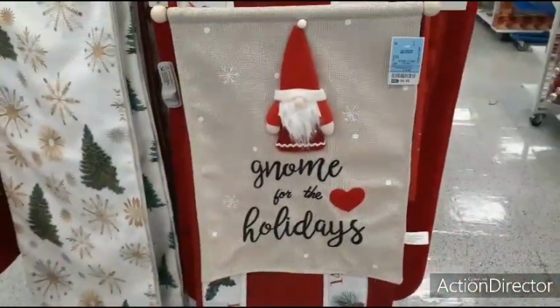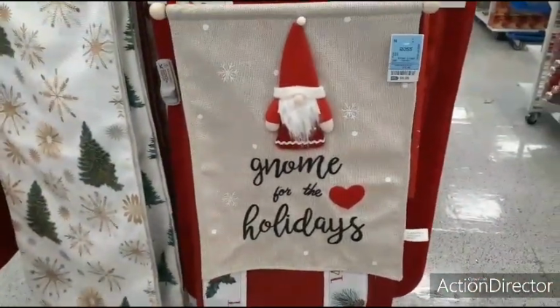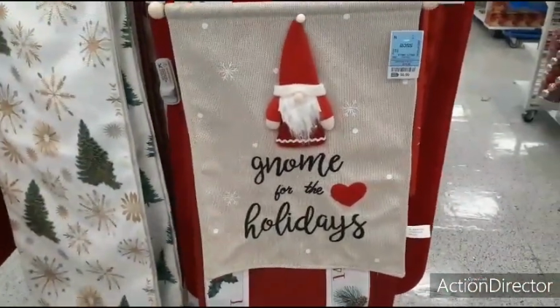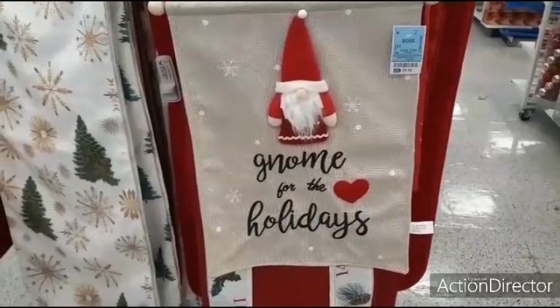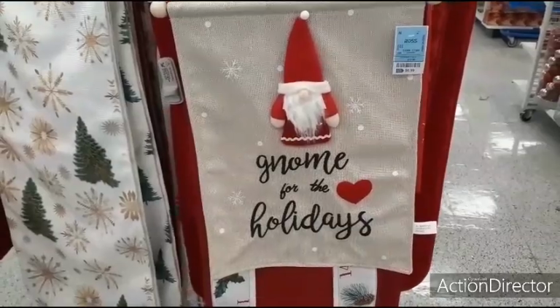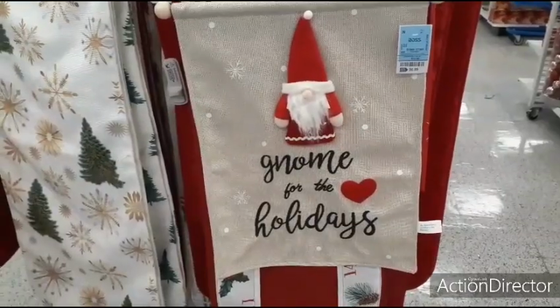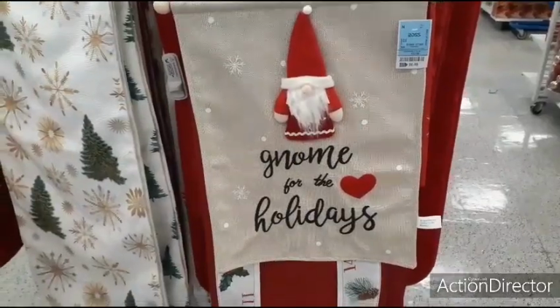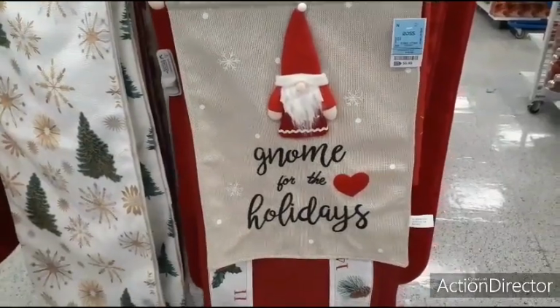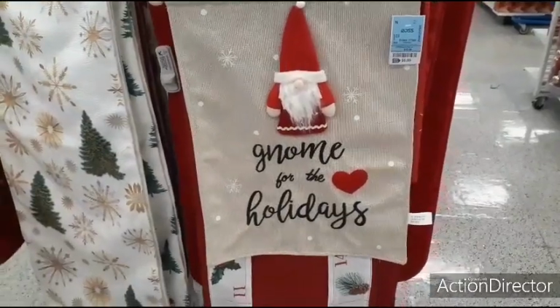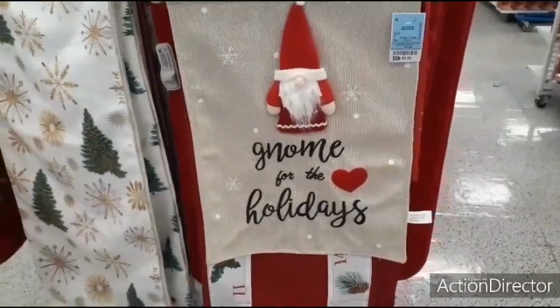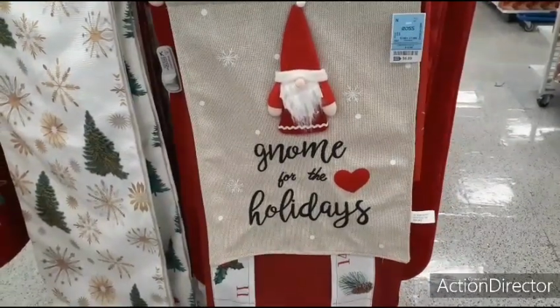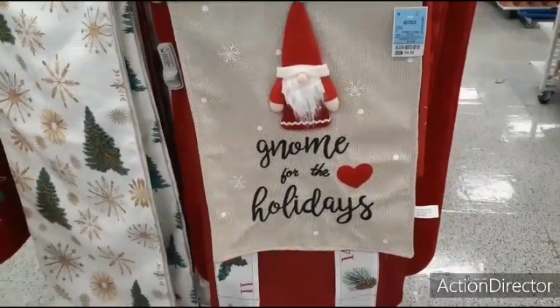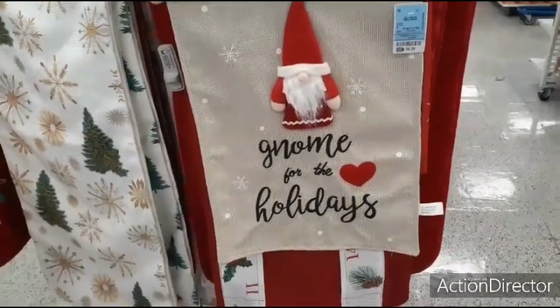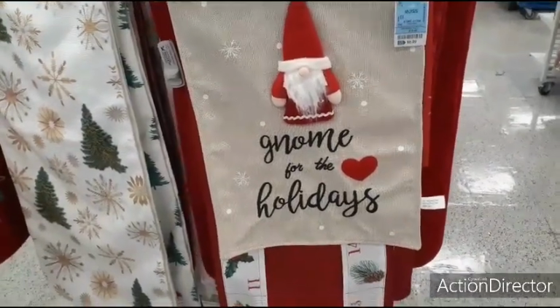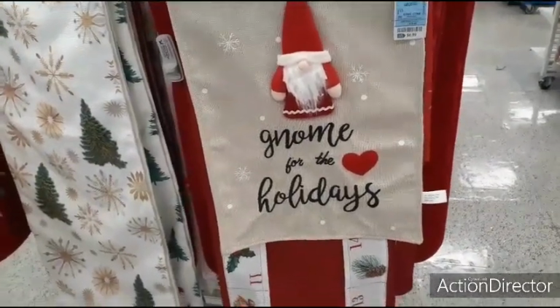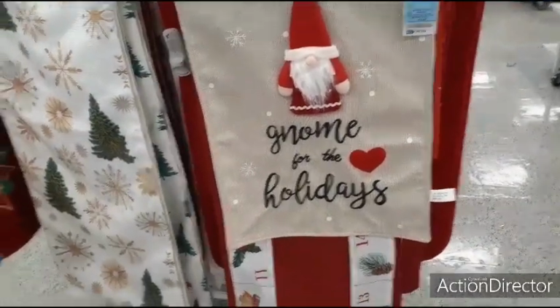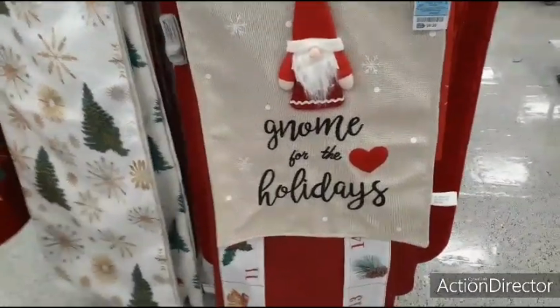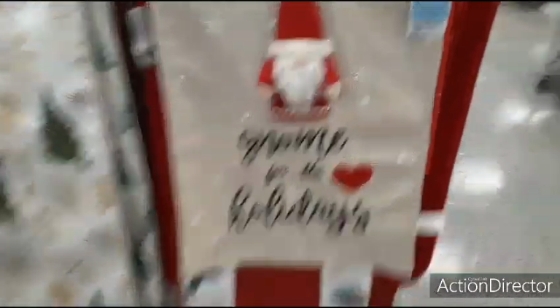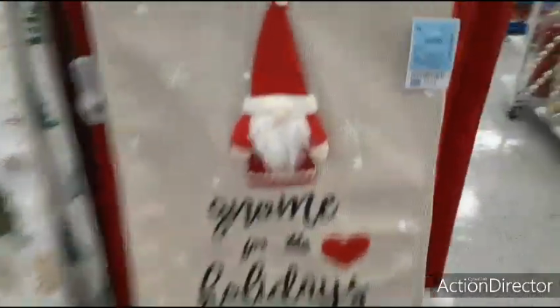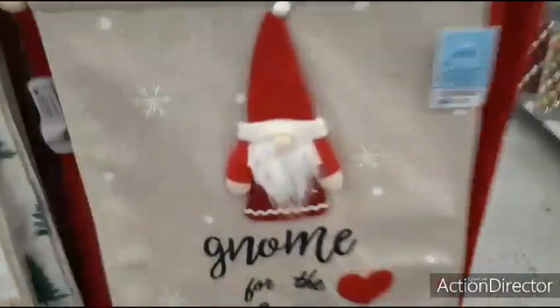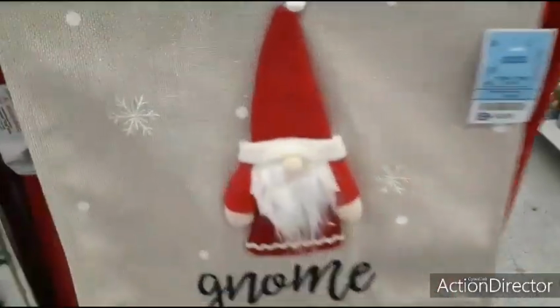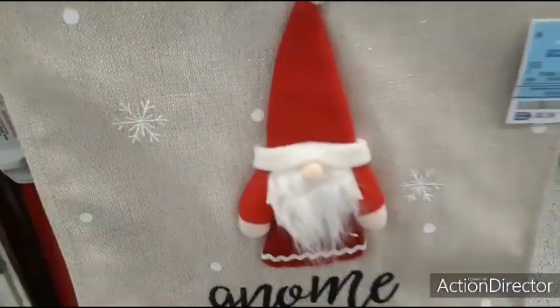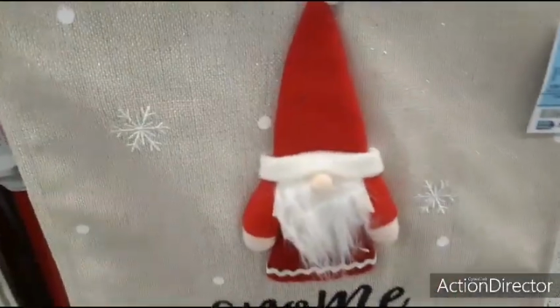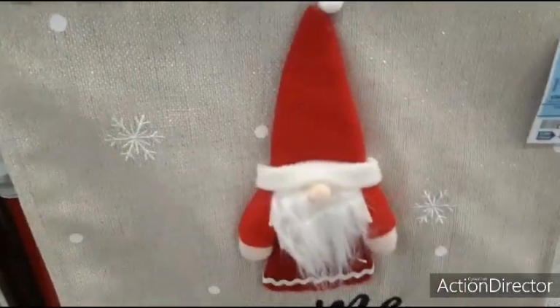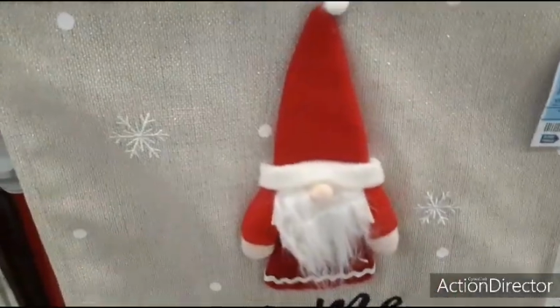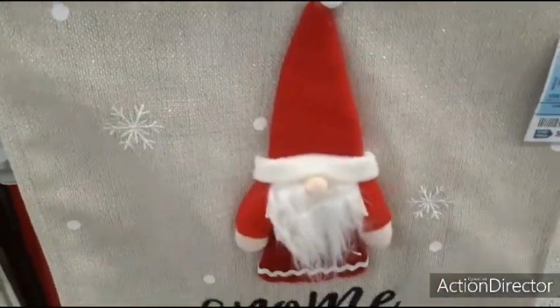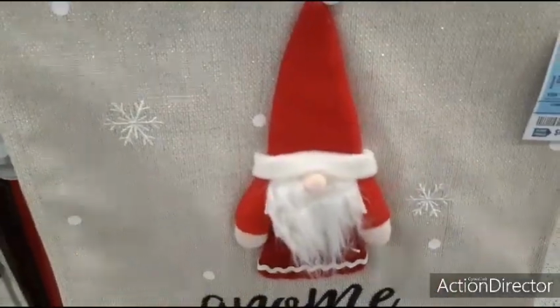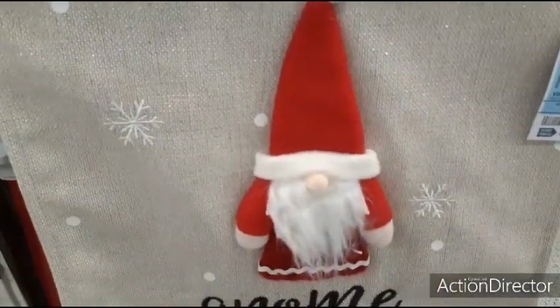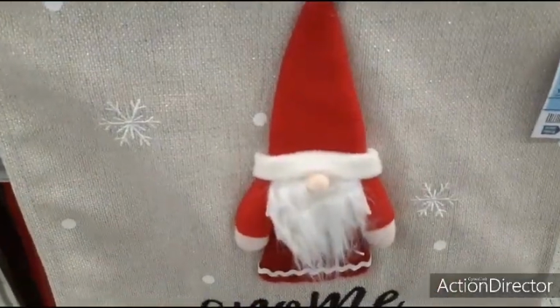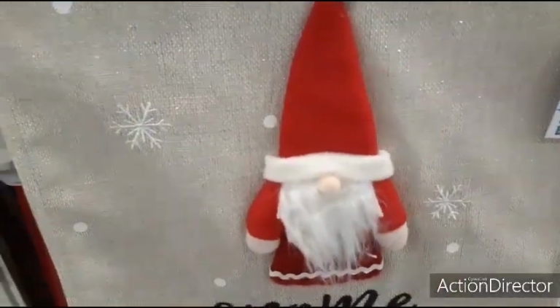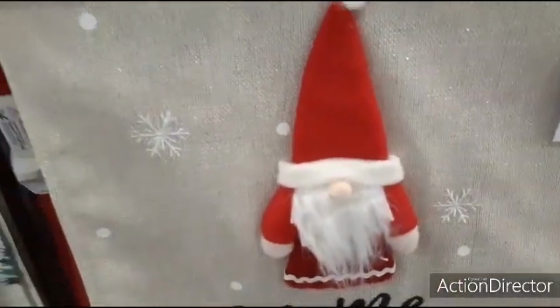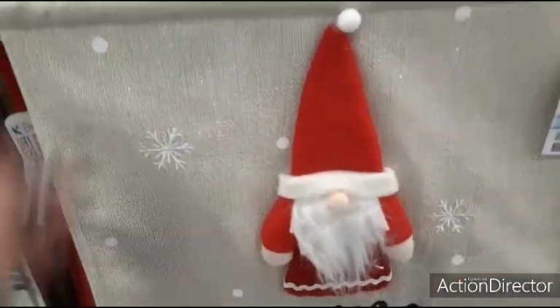We'll look at it — Home for the Holidays, a banner — $6.99, and that's what it's going to look like up close.